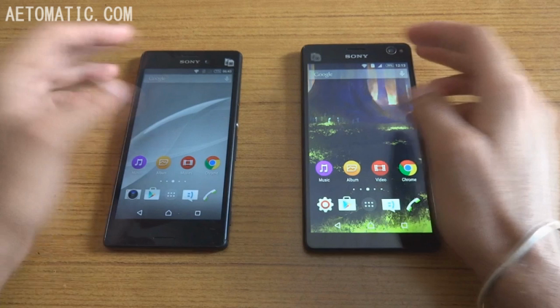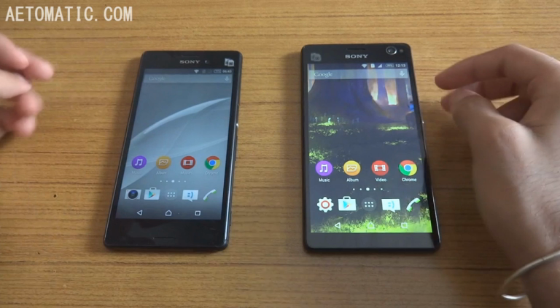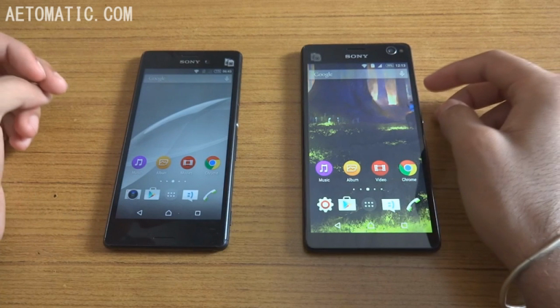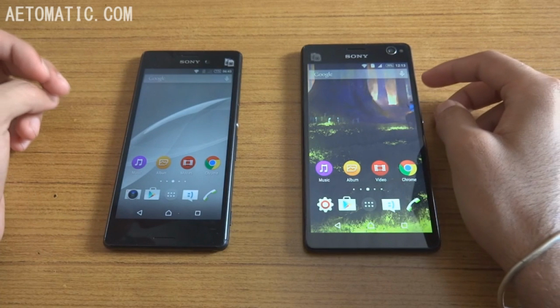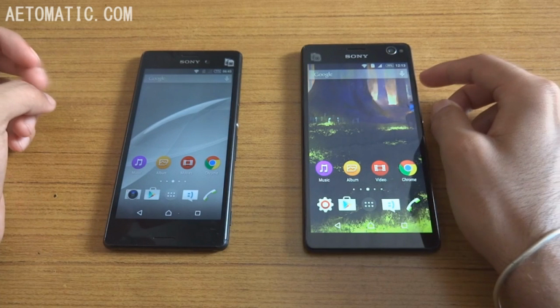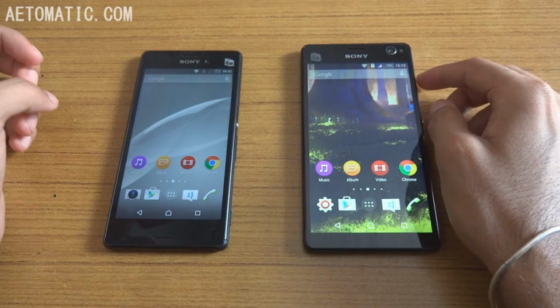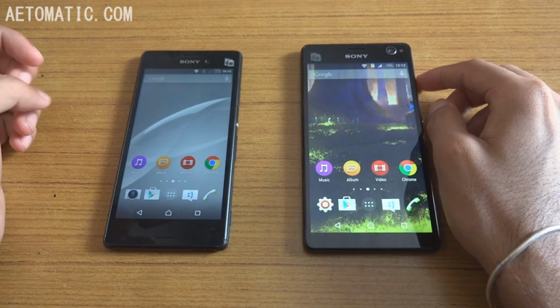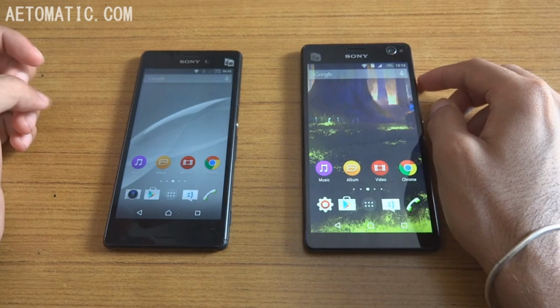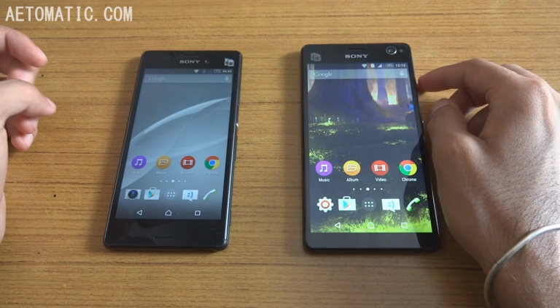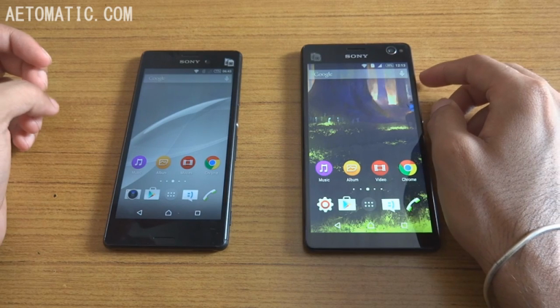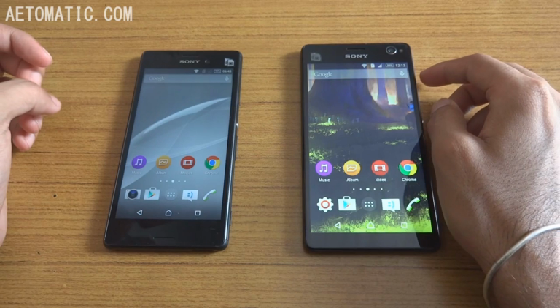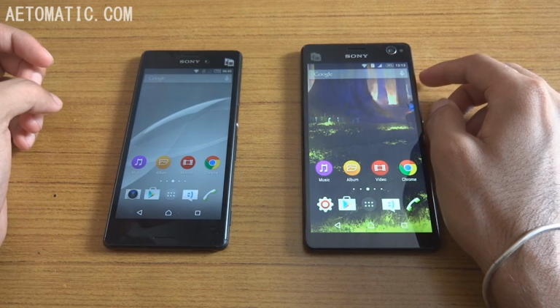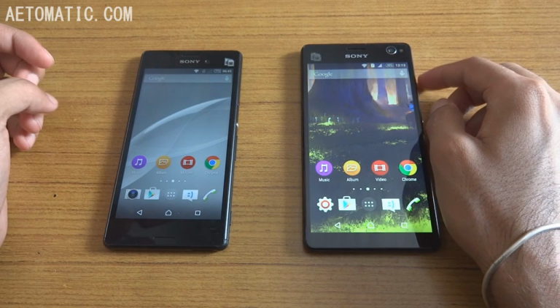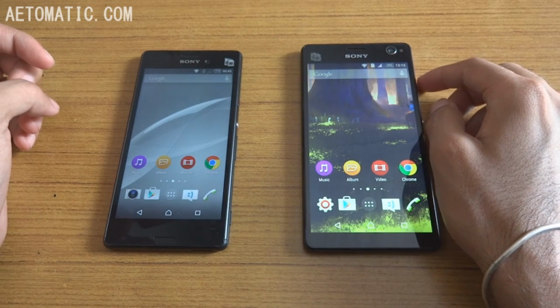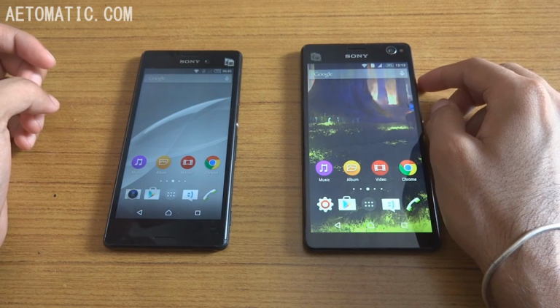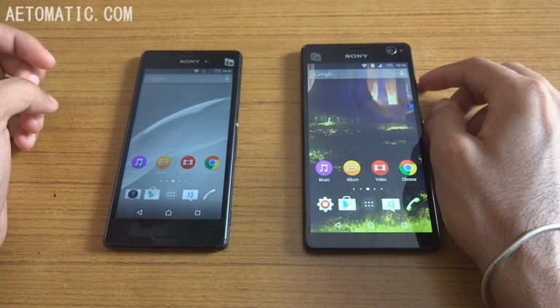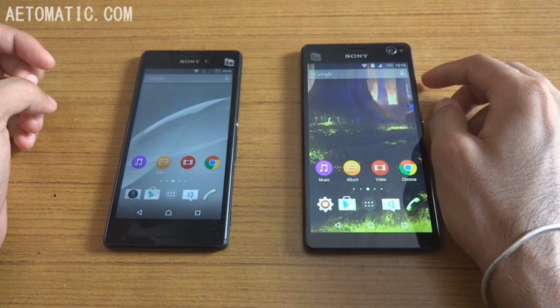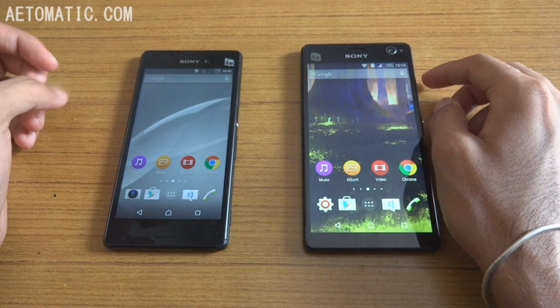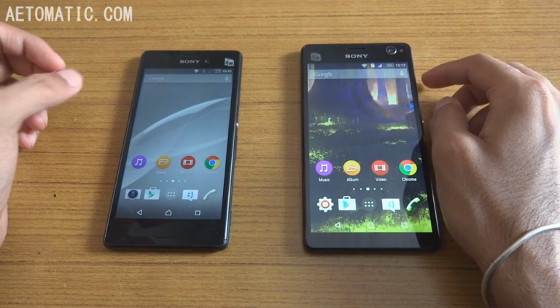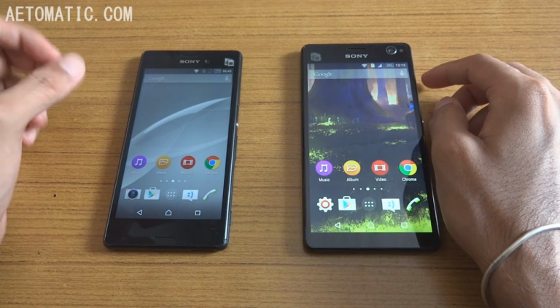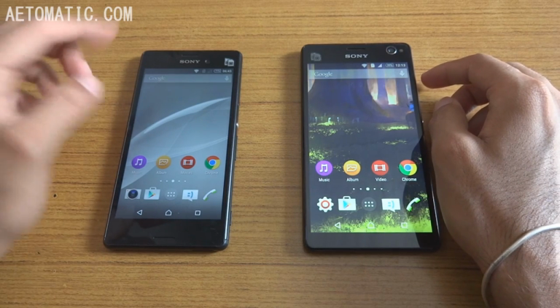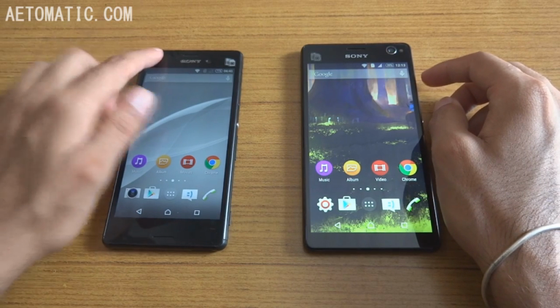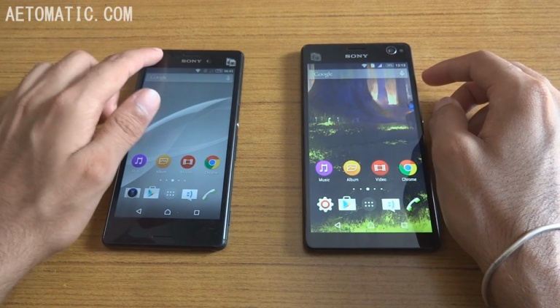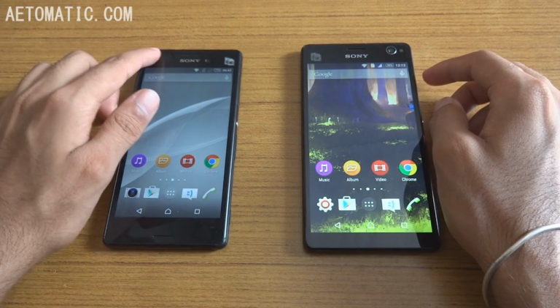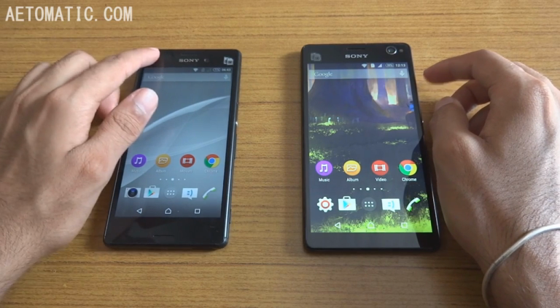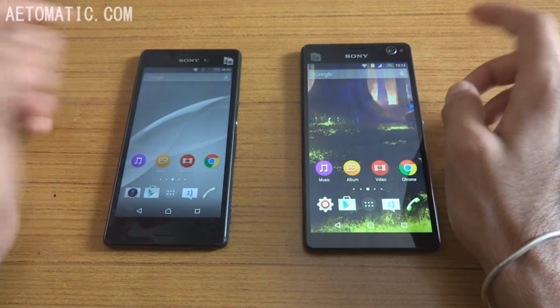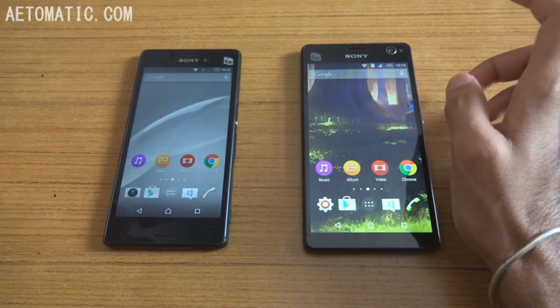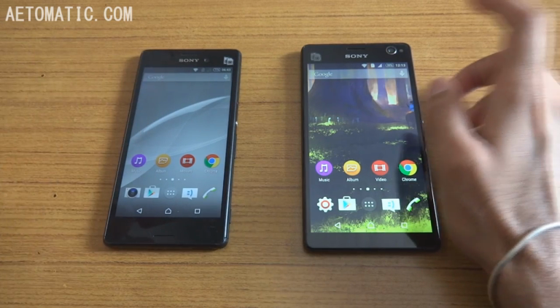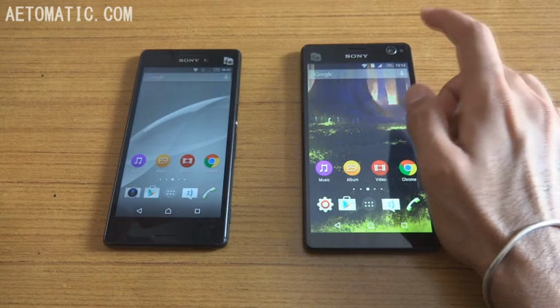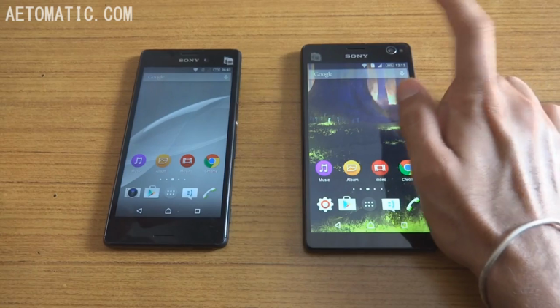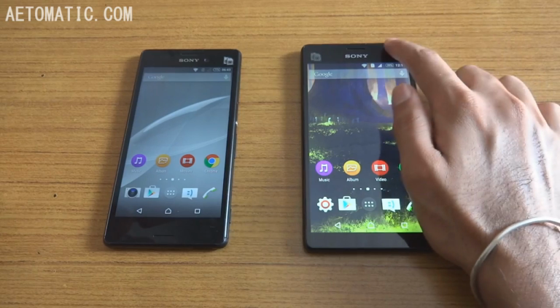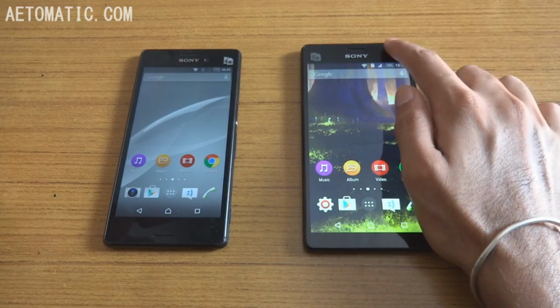Hello people, my name is Jaysoni and this is my comparison video between Sony Xperia M4 Aqua and Sony Xperia C4.